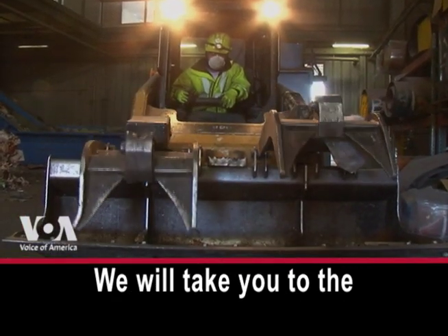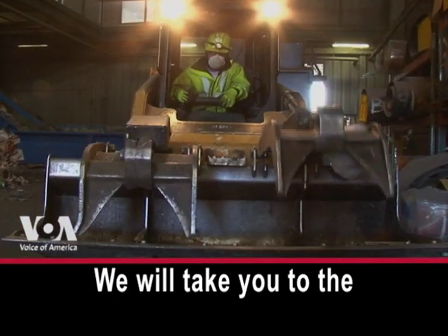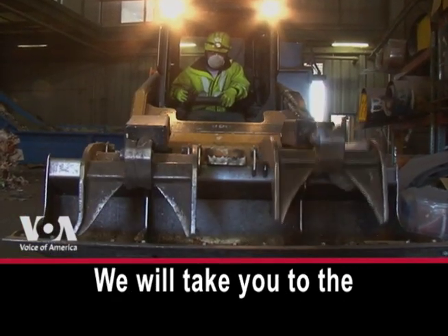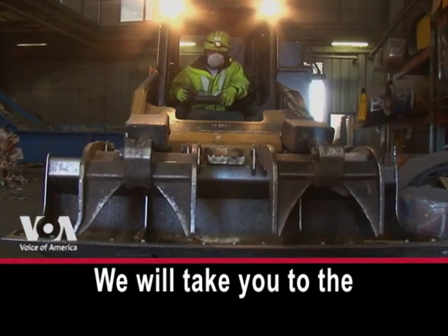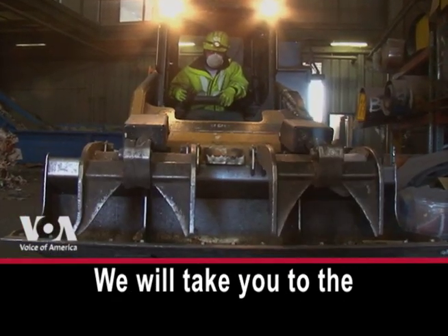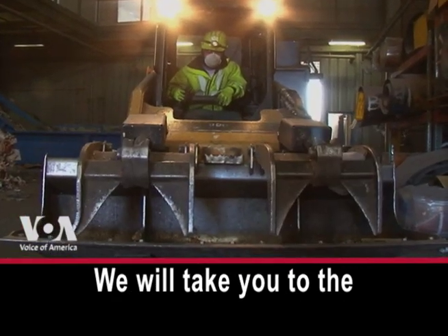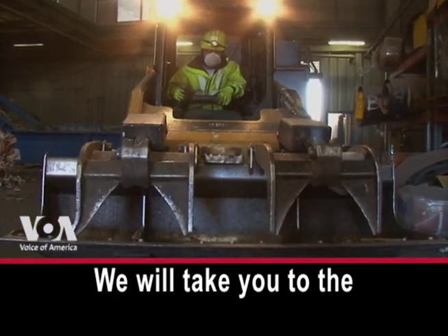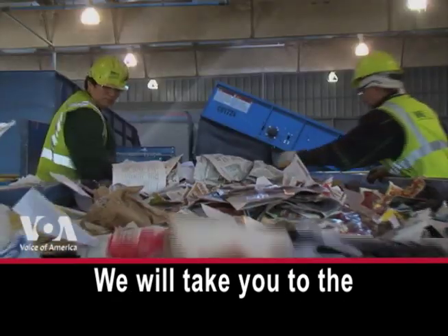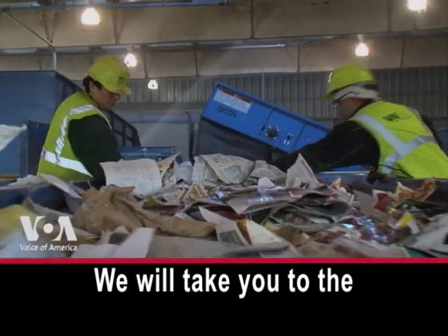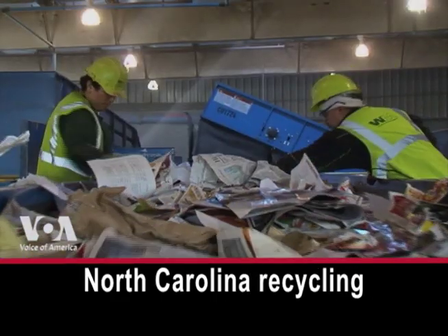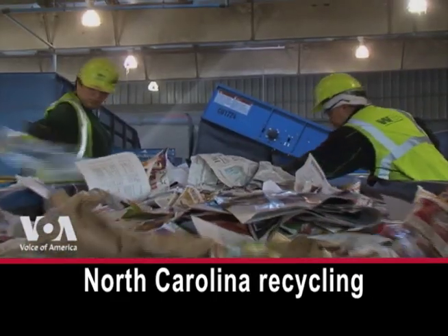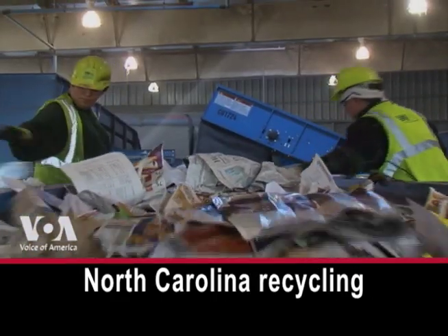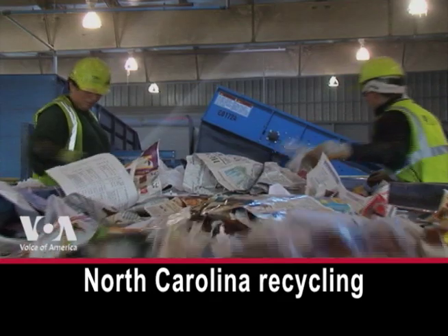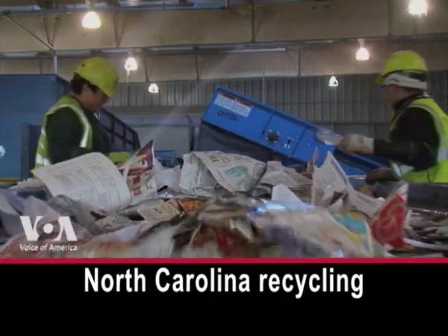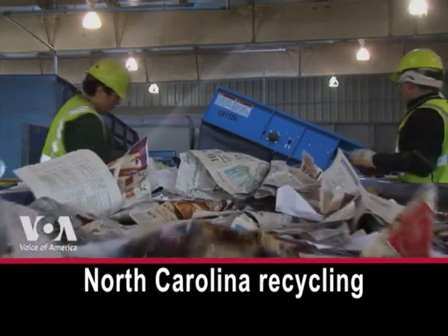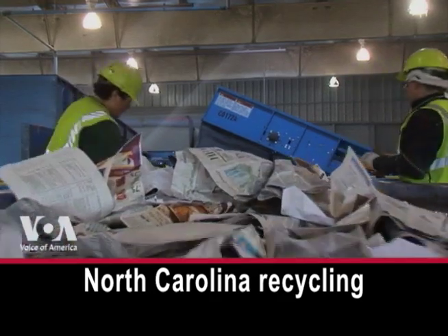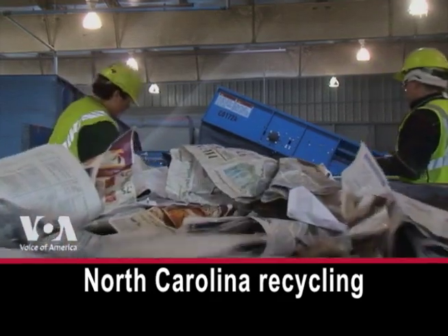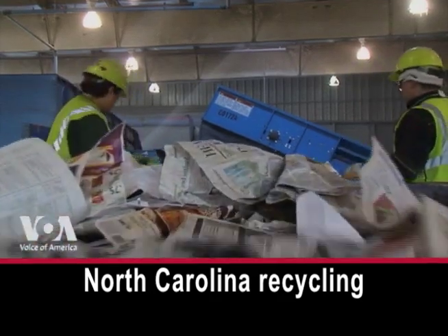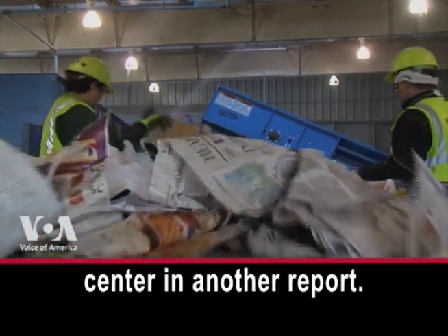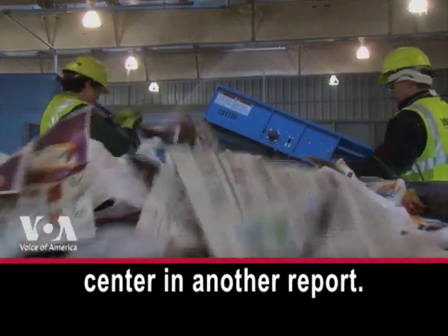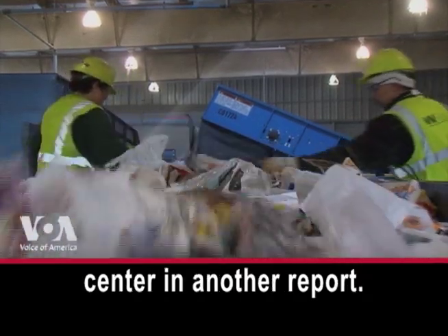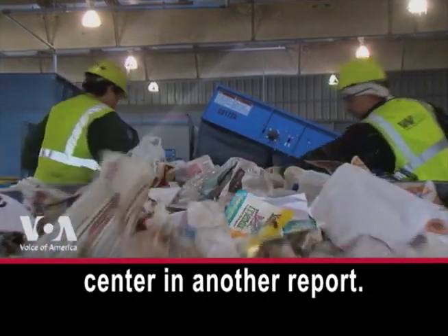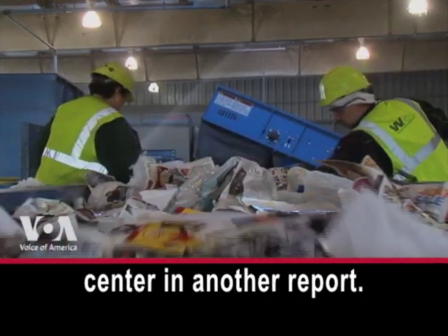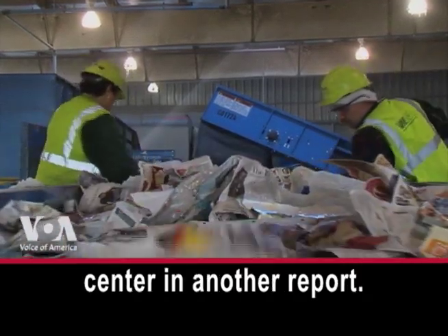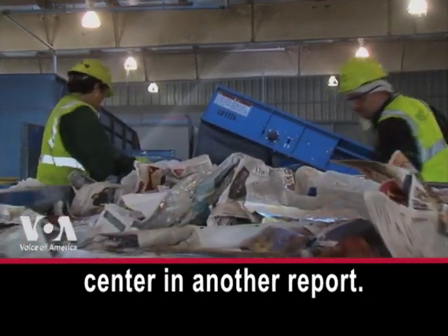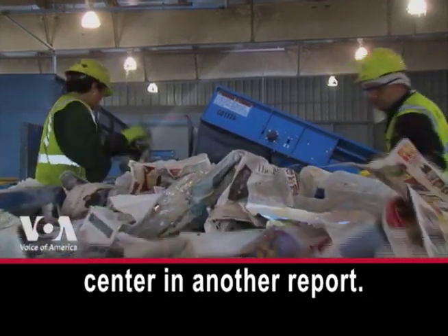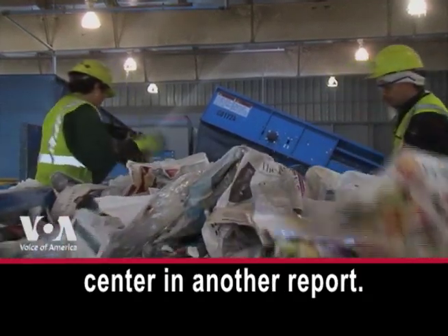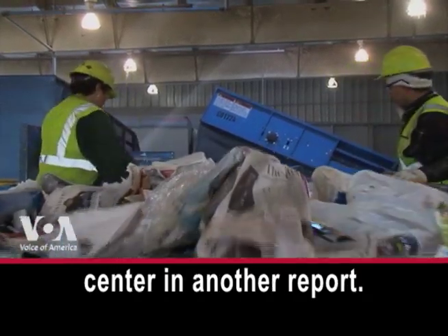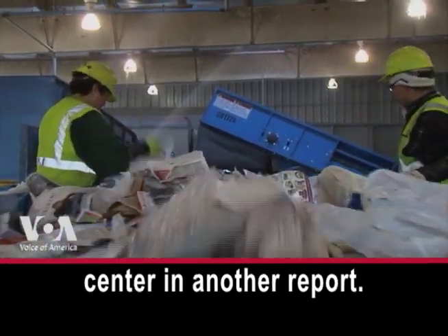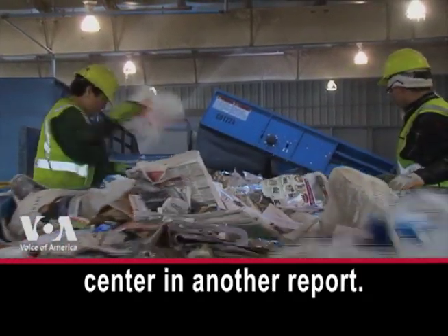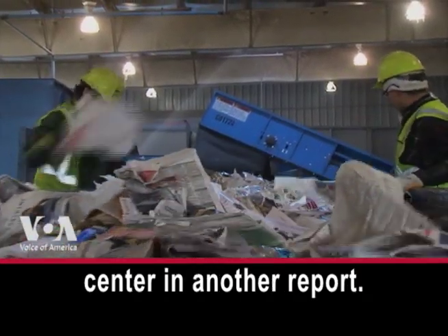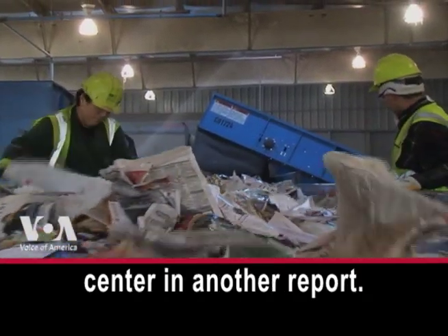We will take you to the North Carolina Recycling Center in another report.